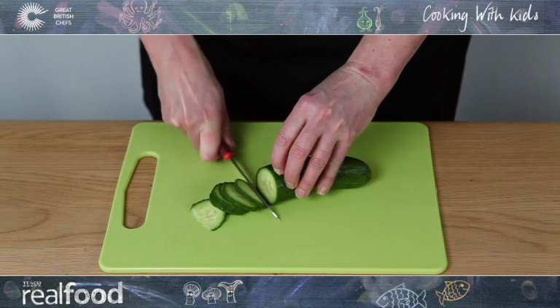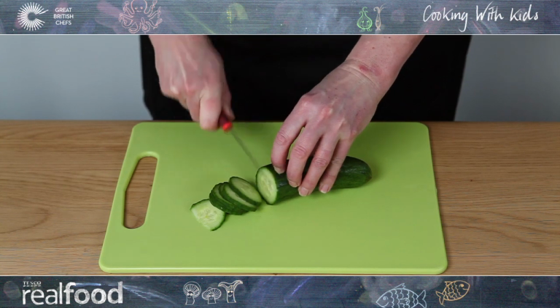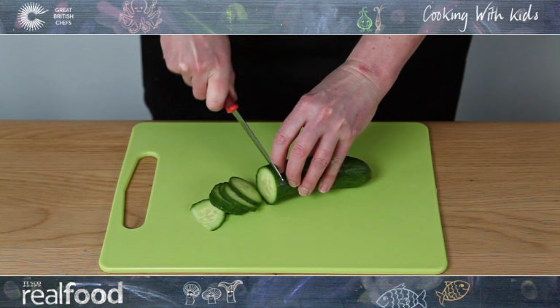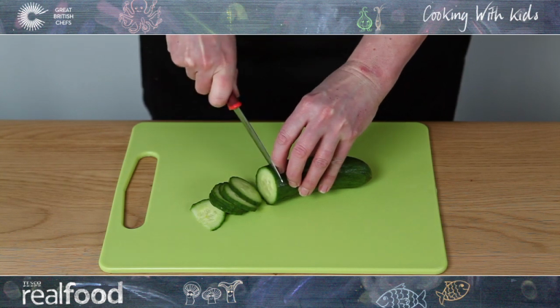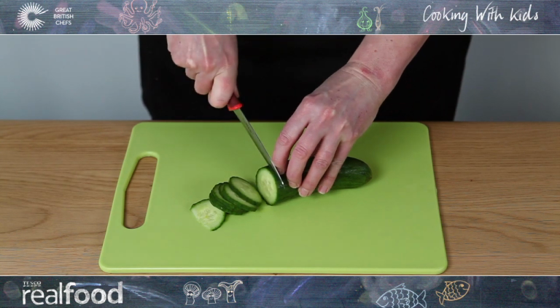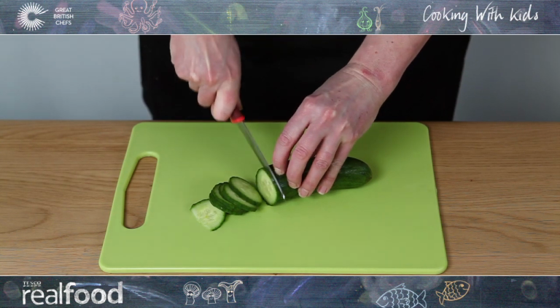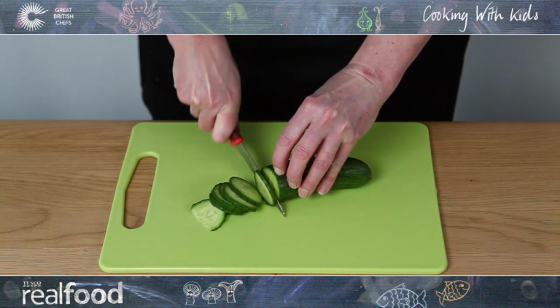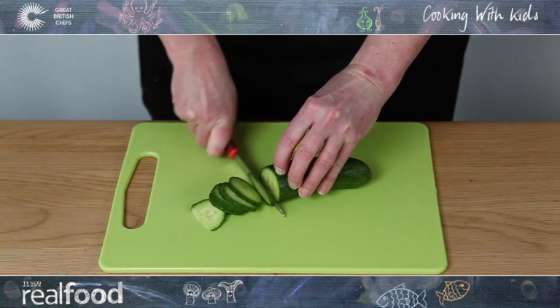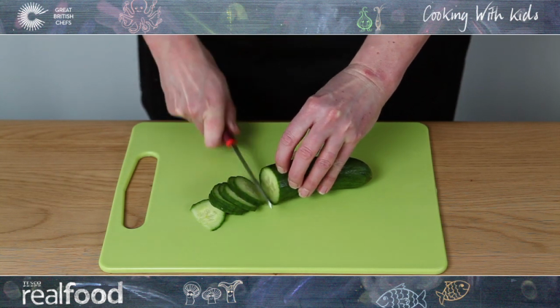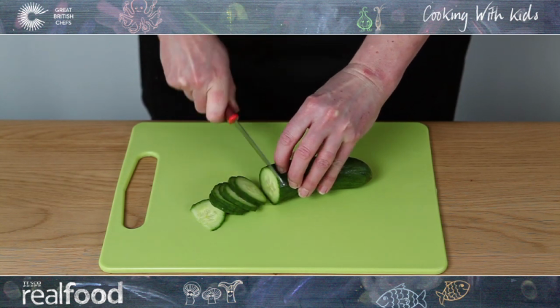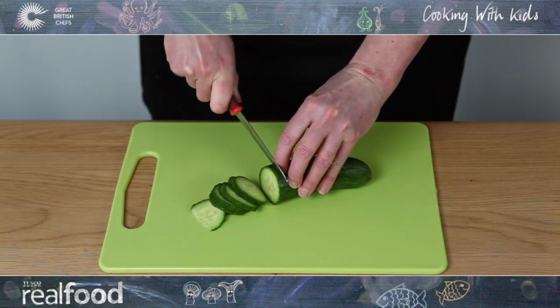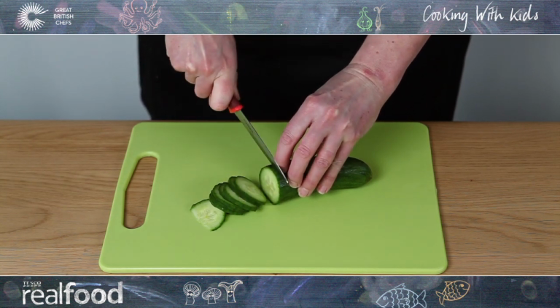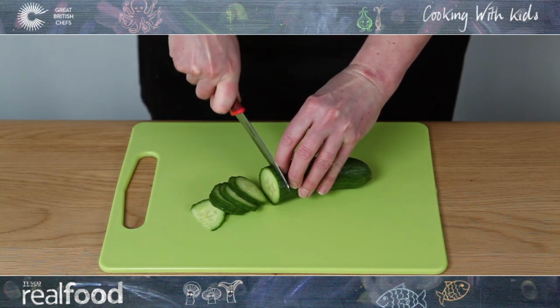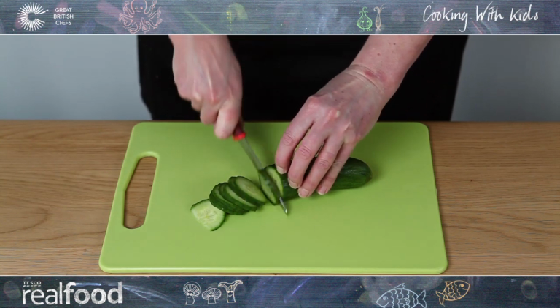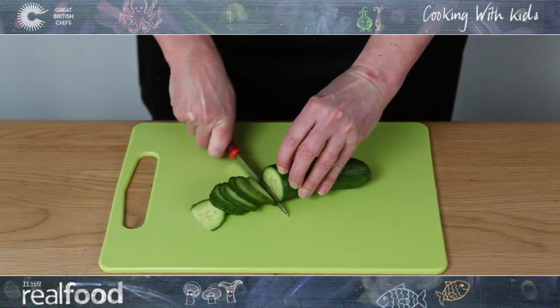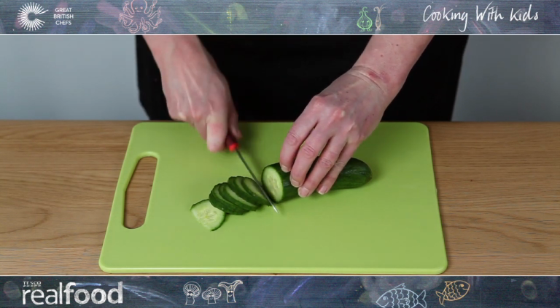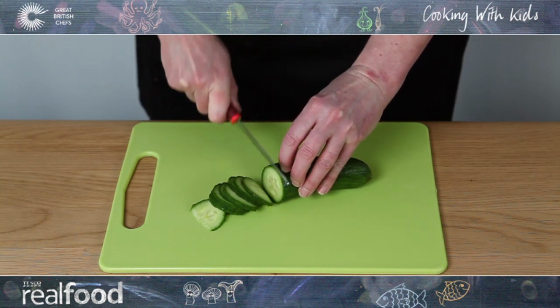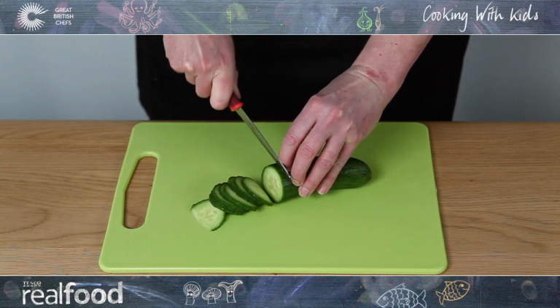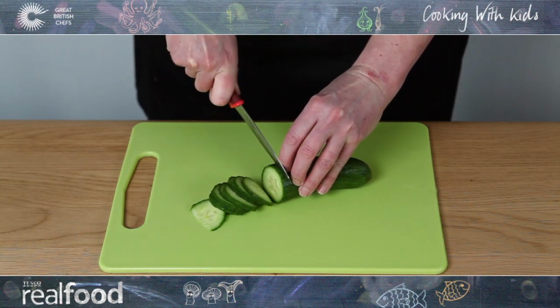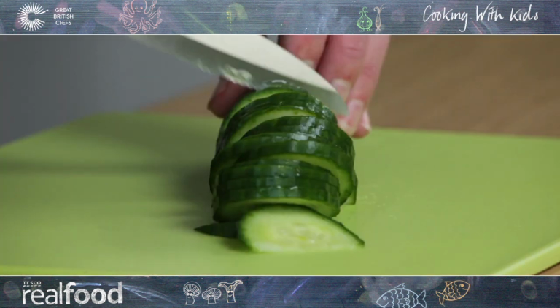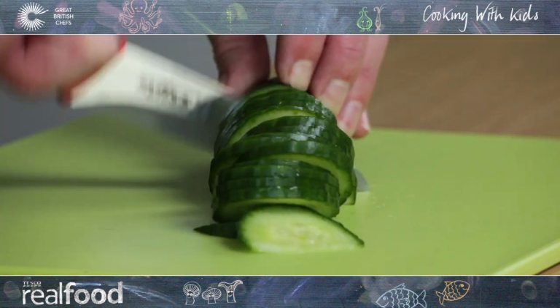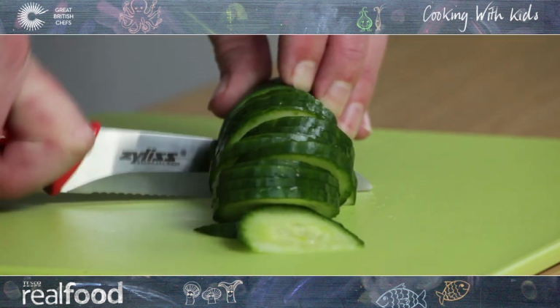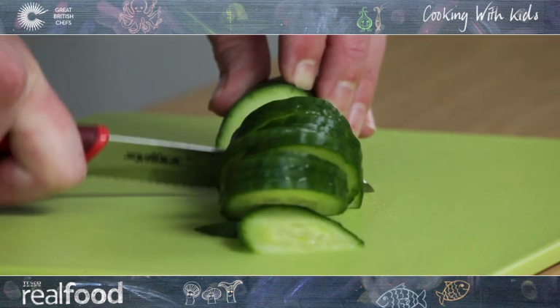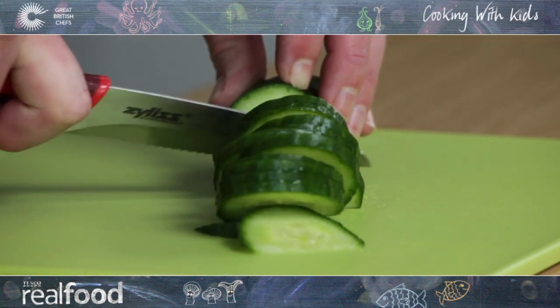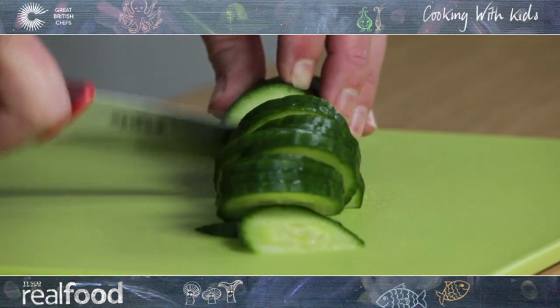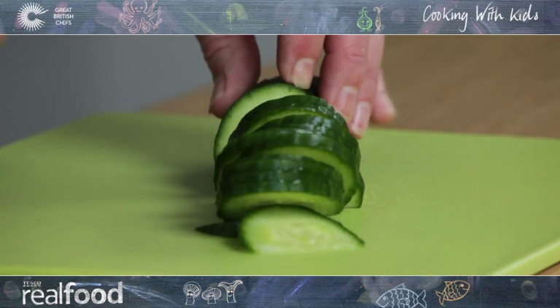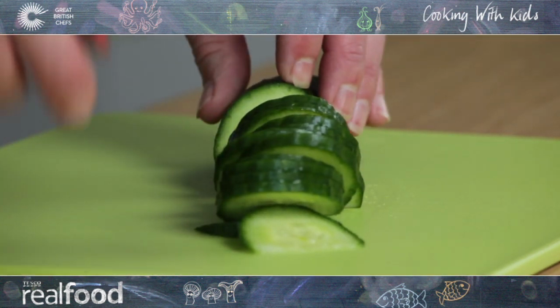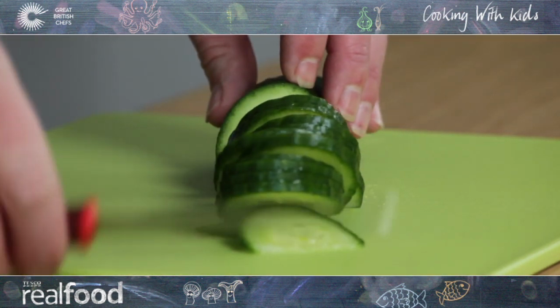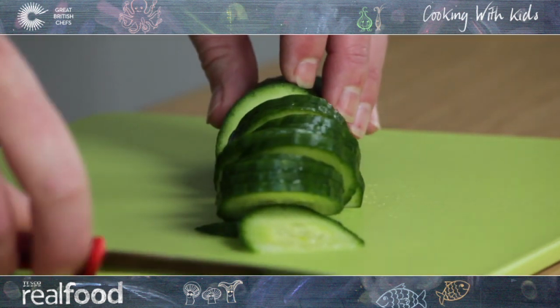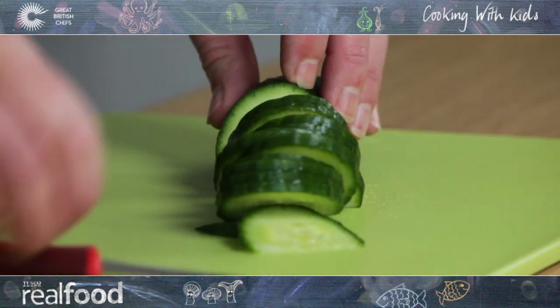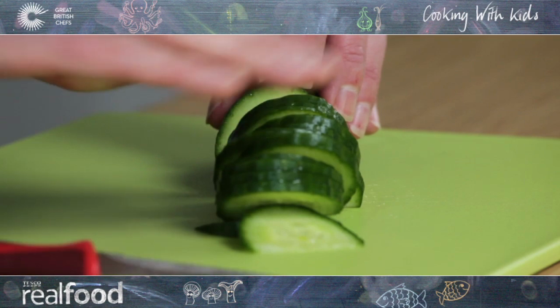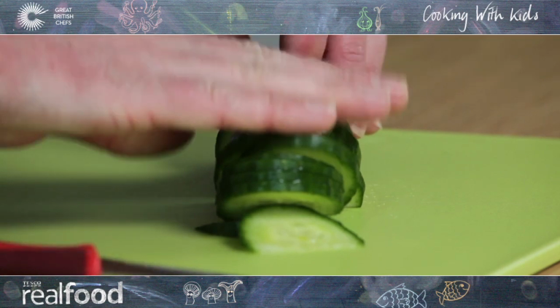Being very careful to keep your fingers away from the blade, try to get nice even slices.